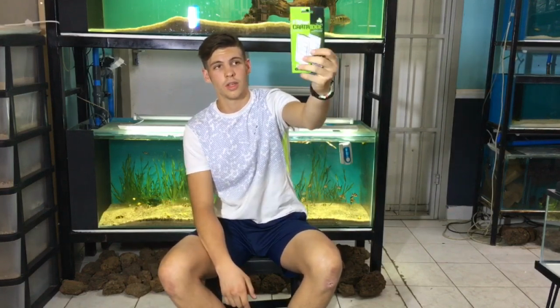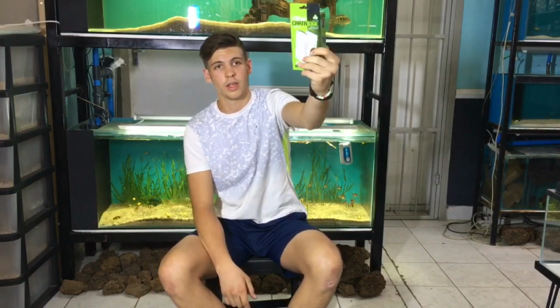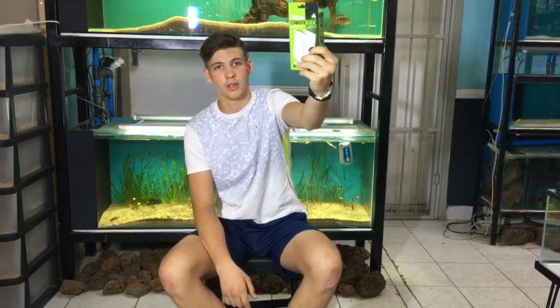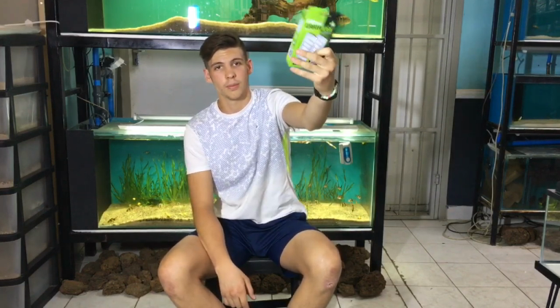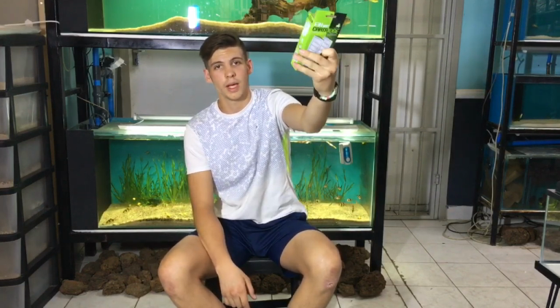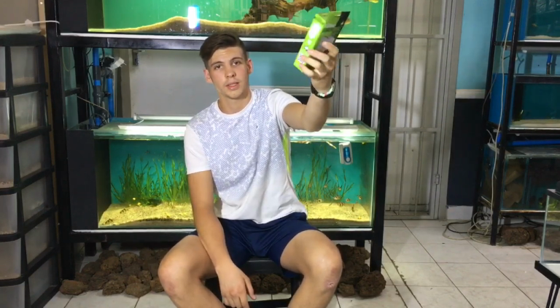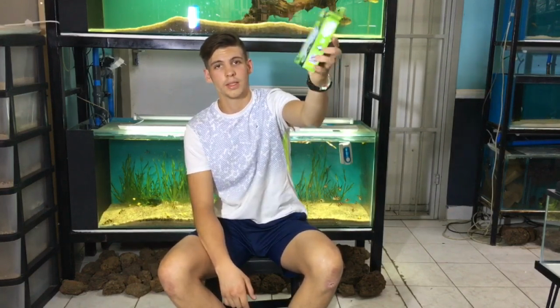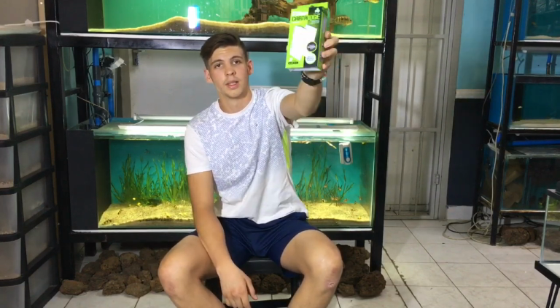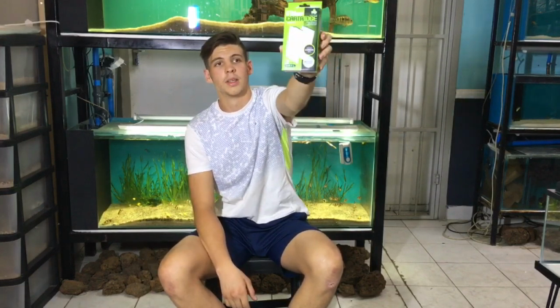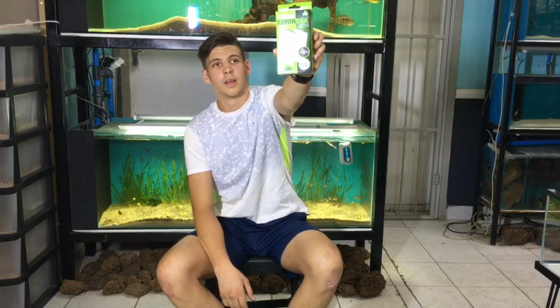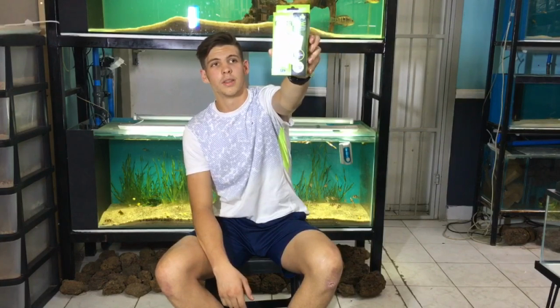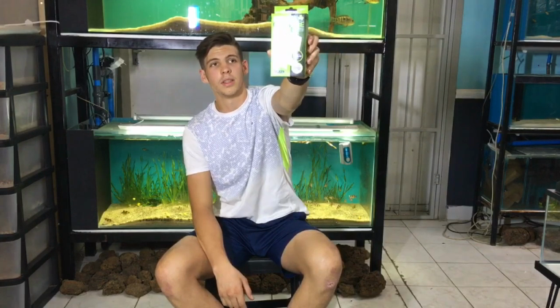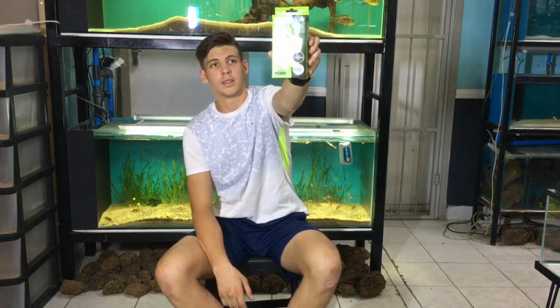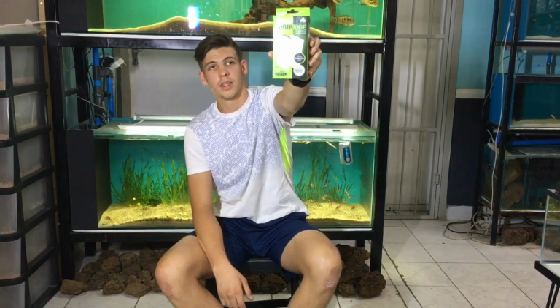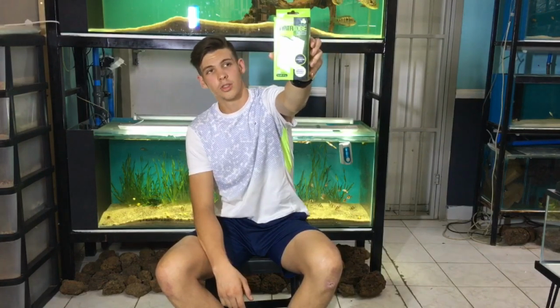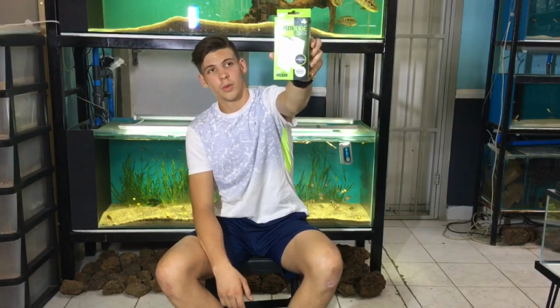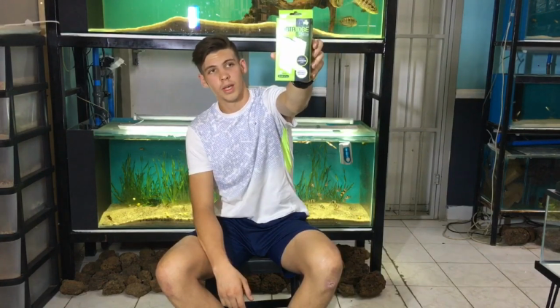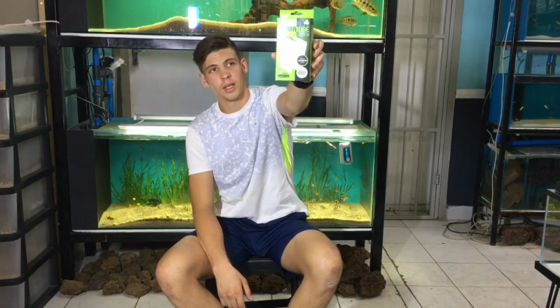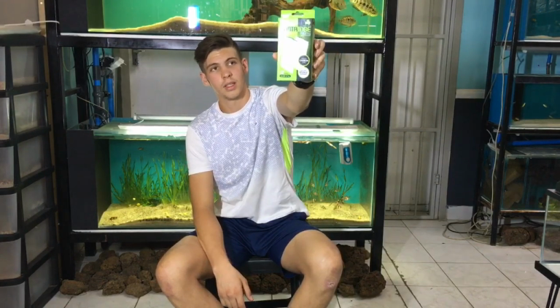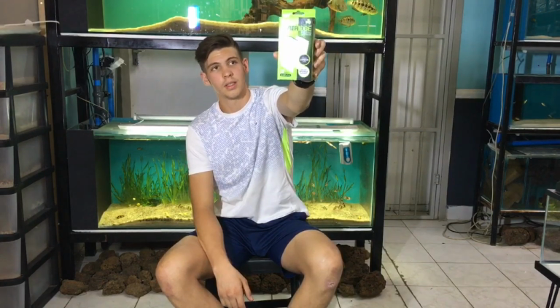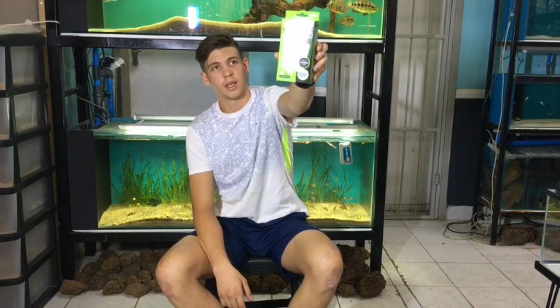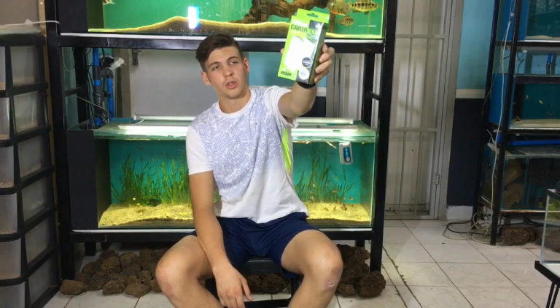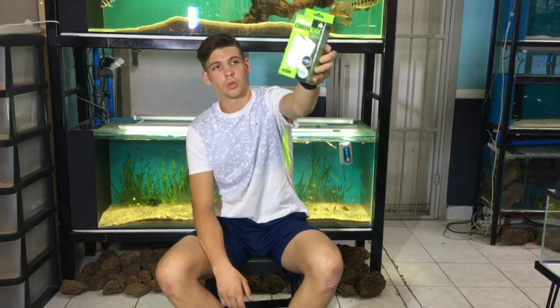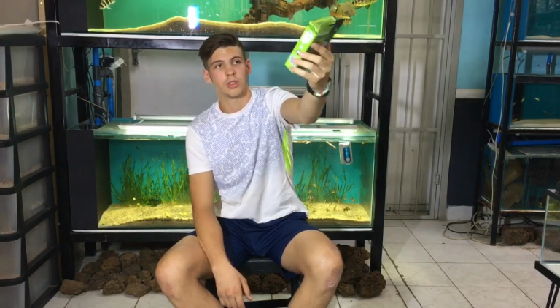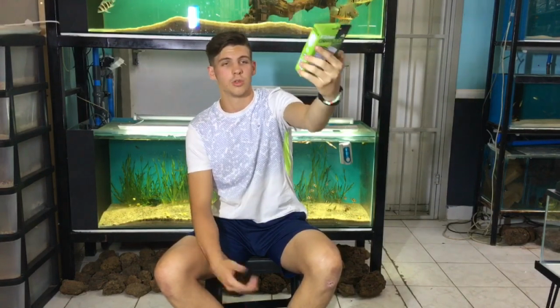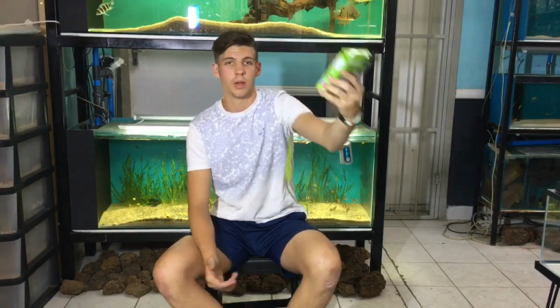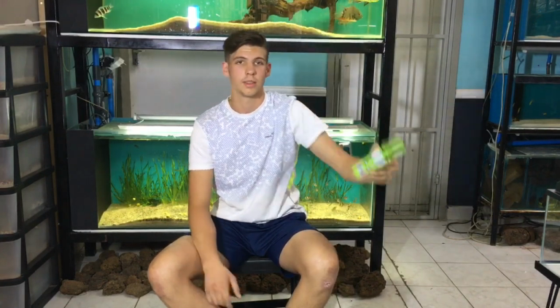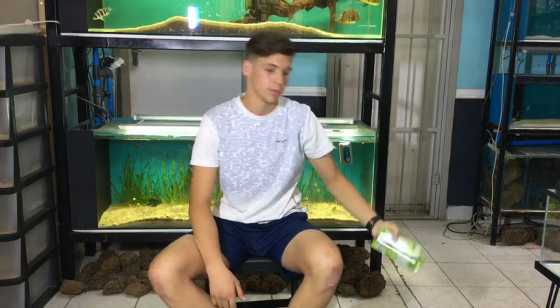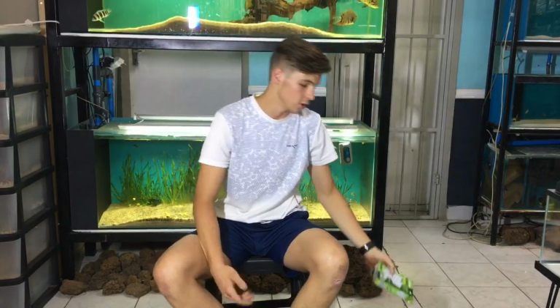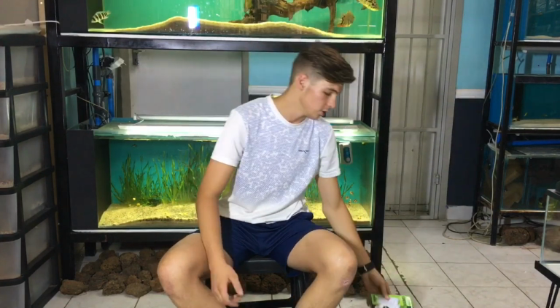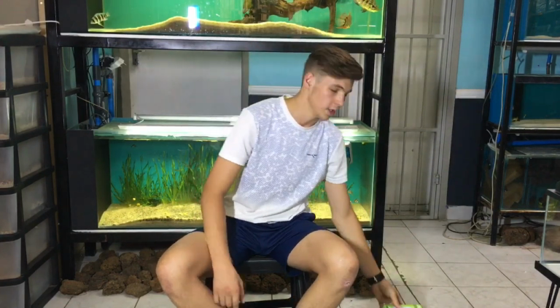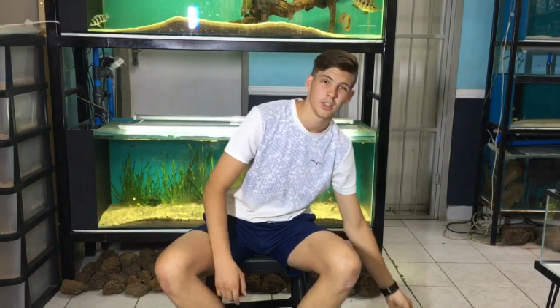Then we got the VHF FL special edition cartridges for the hang-on-back filters. These tend to come in handy as you just replace them when needed.